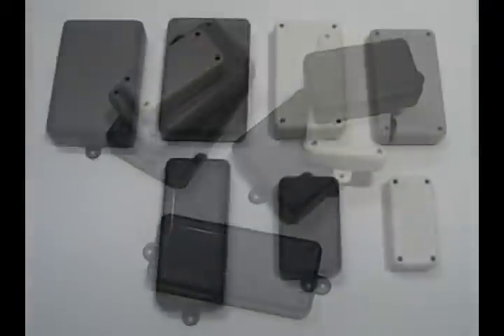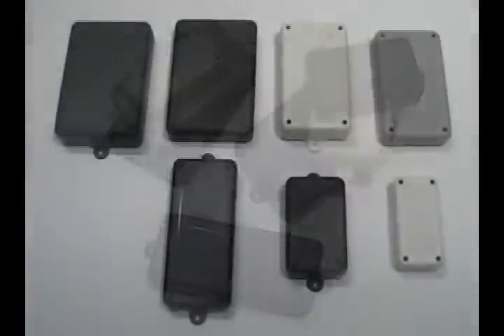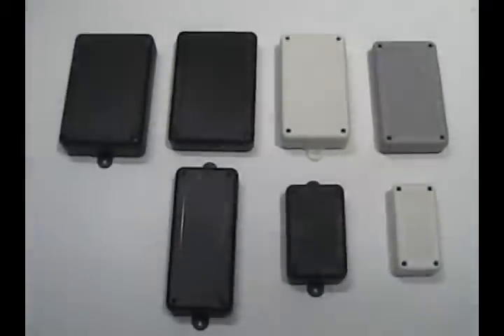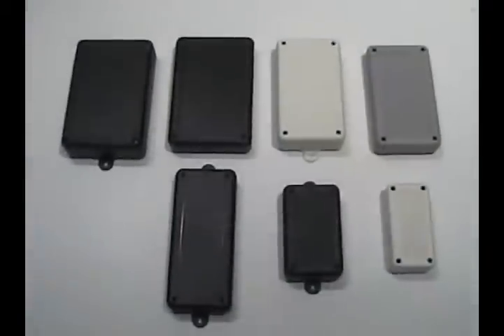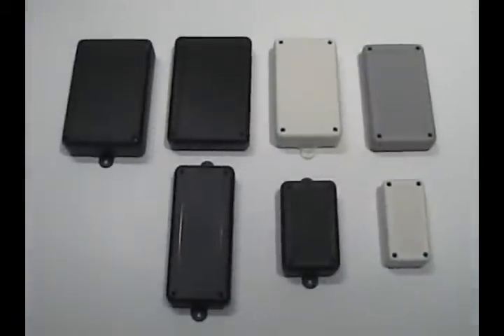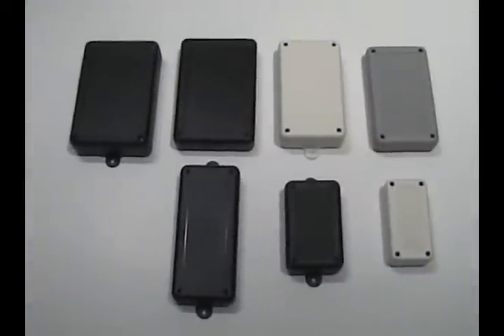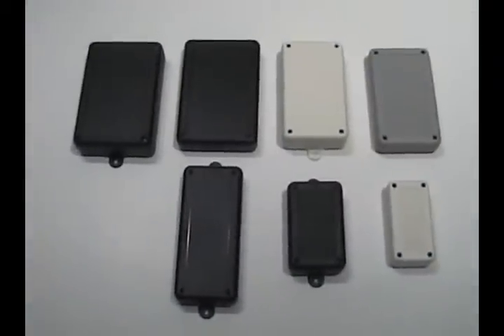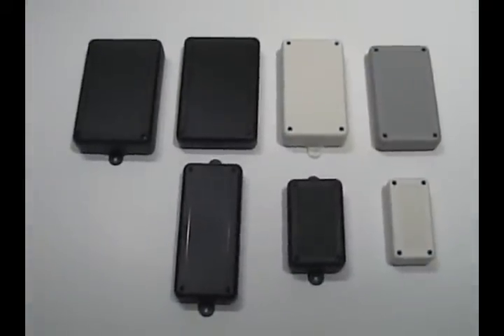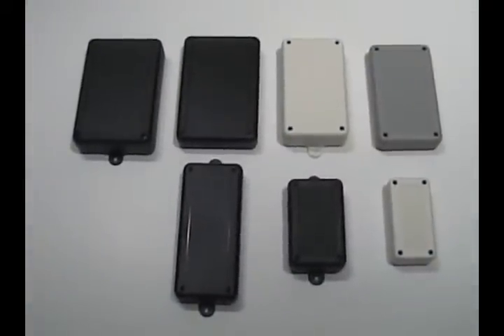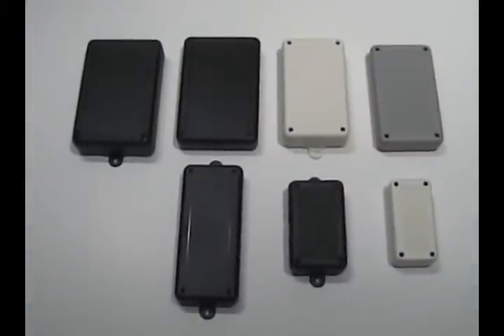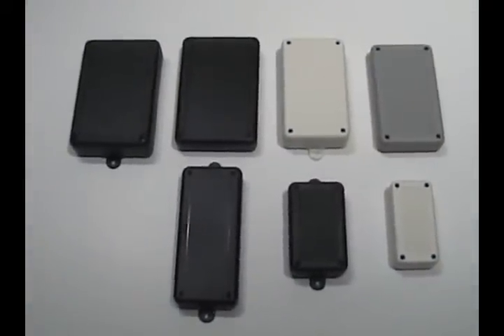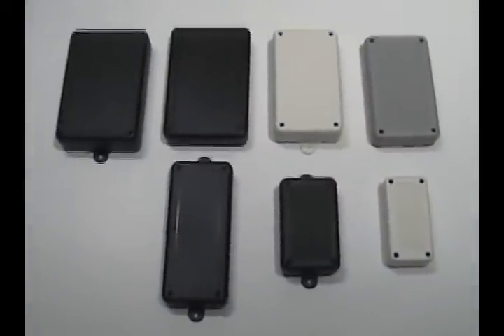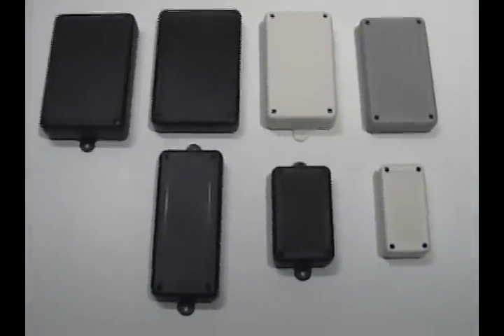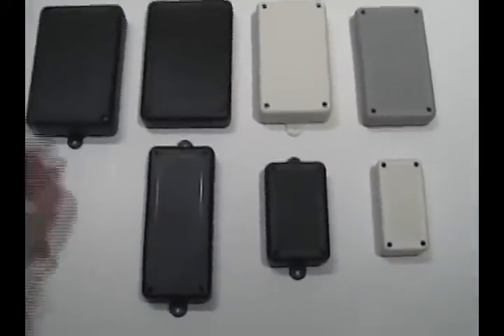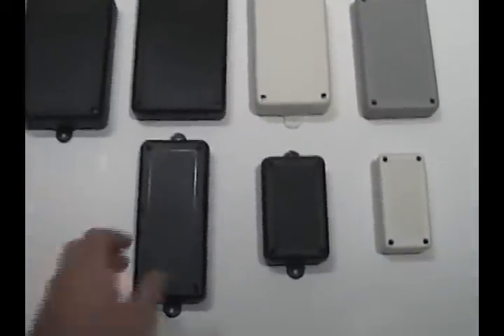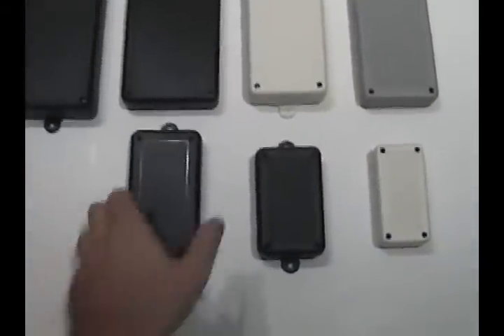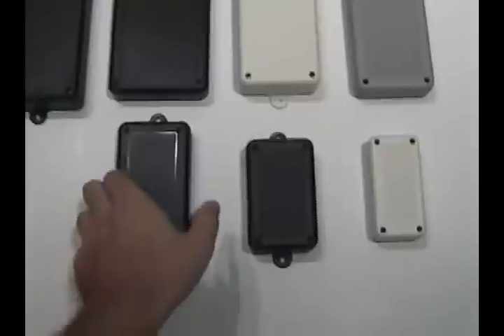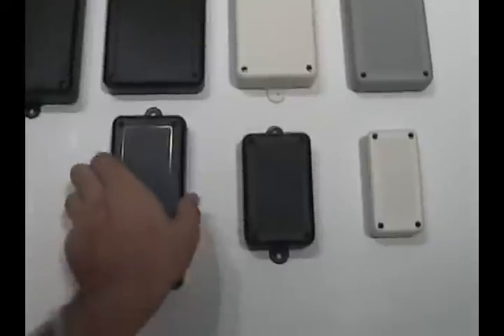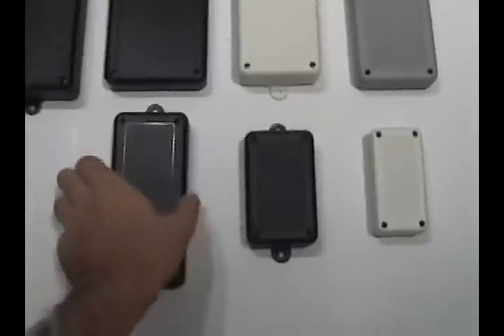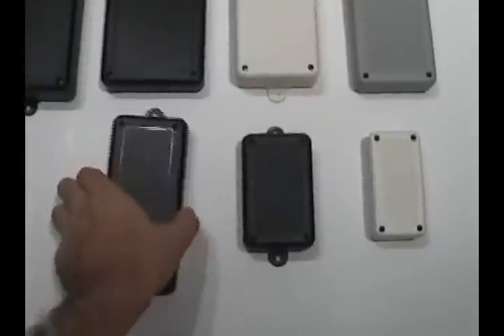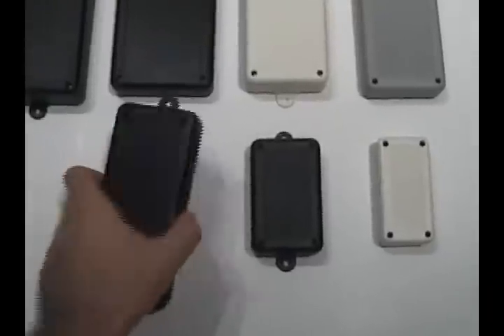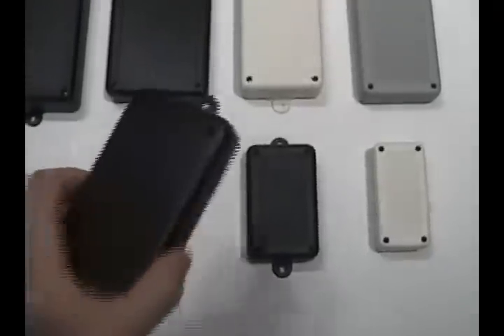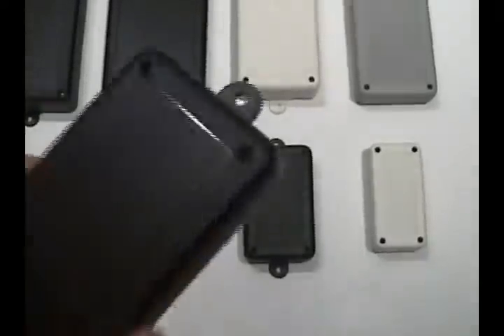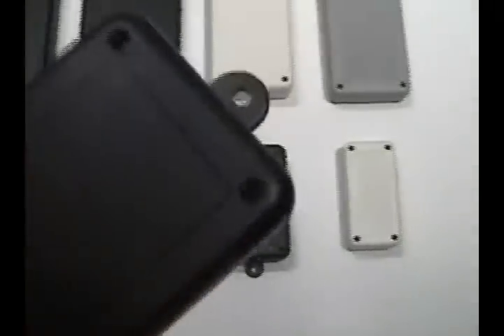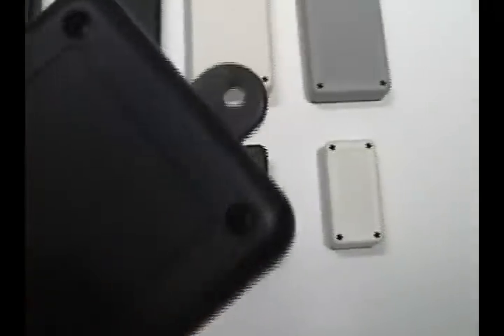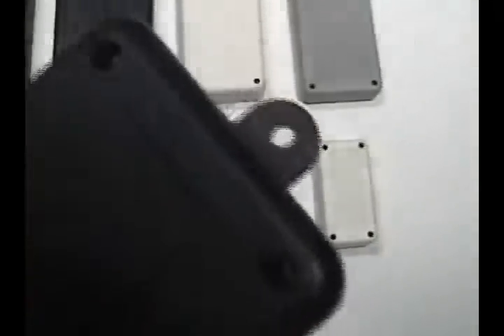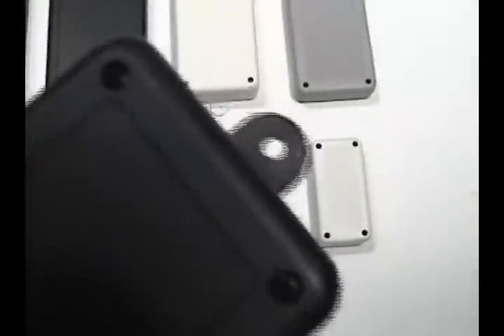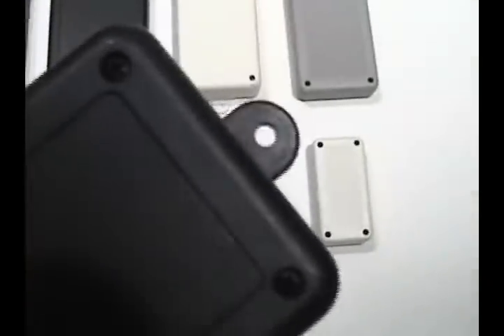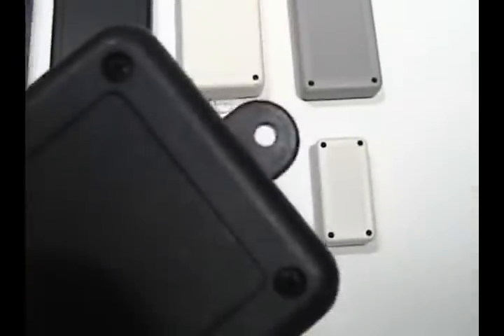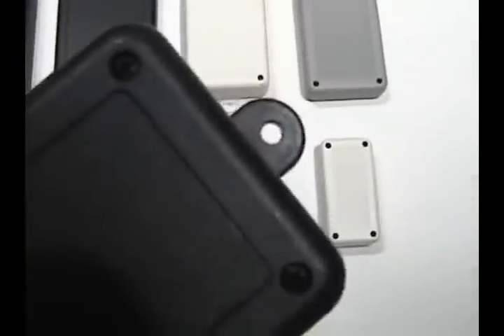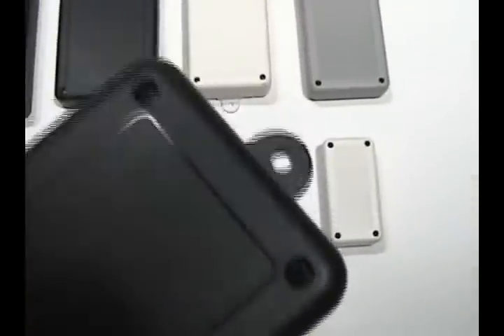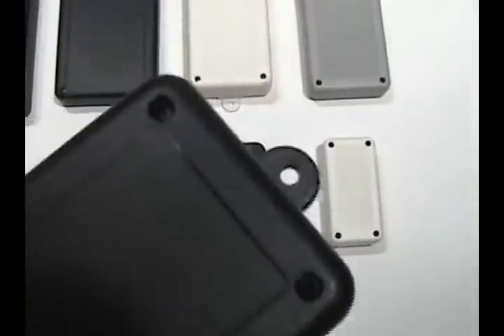The SL is available in seven sizes. Each size is available with molded-on flanges for mounting.